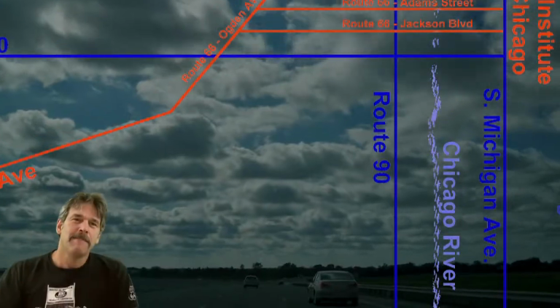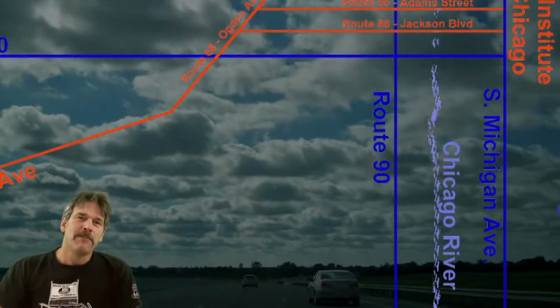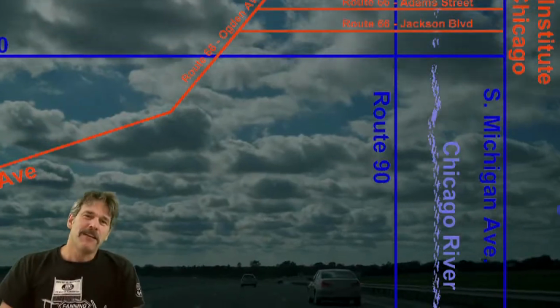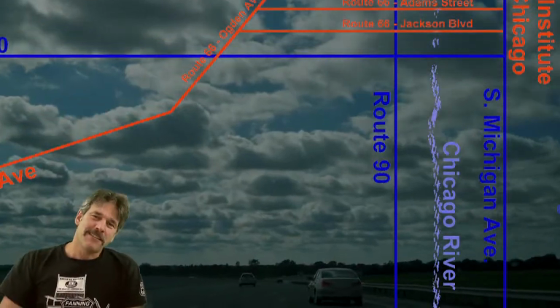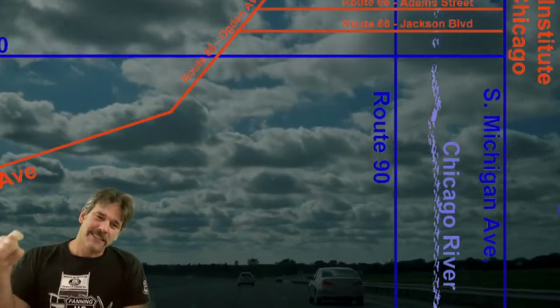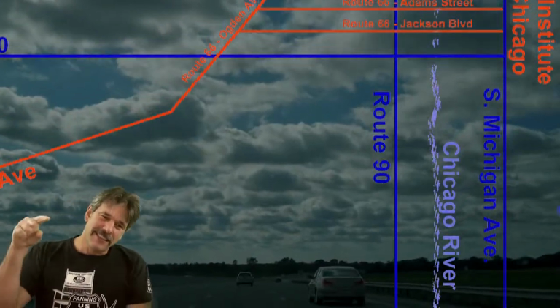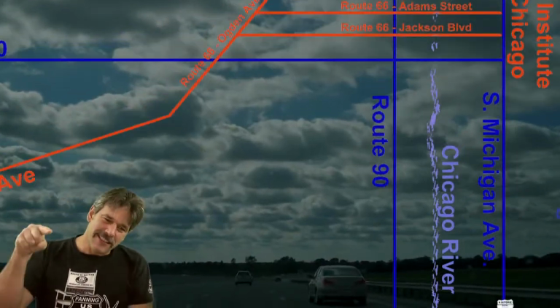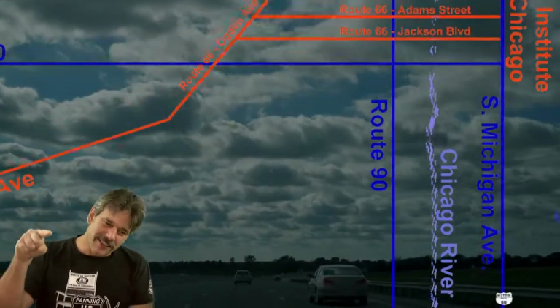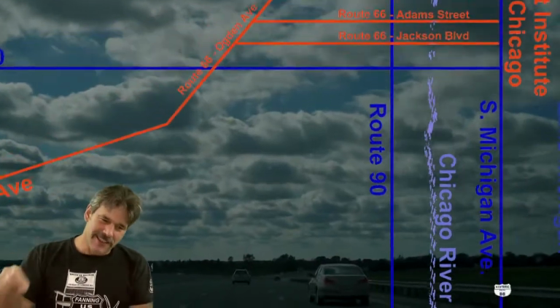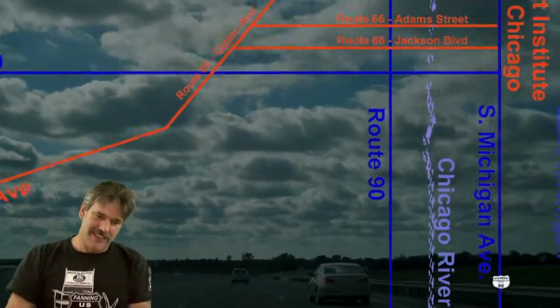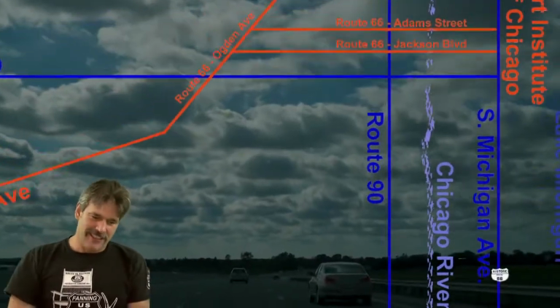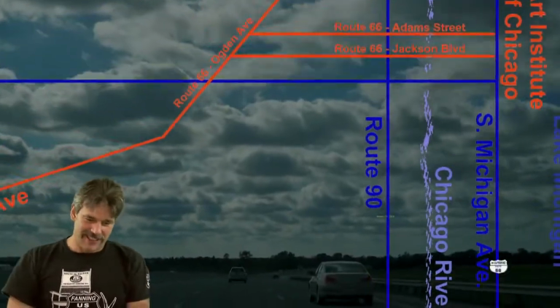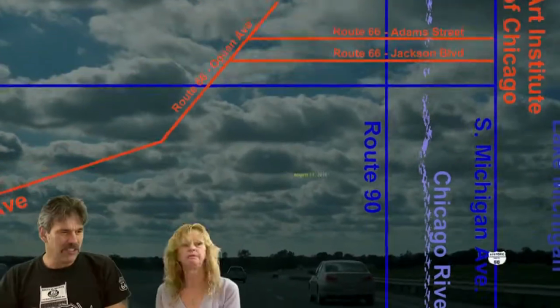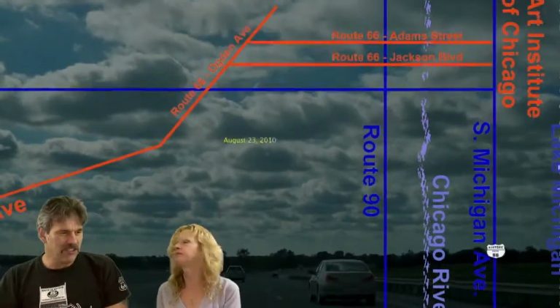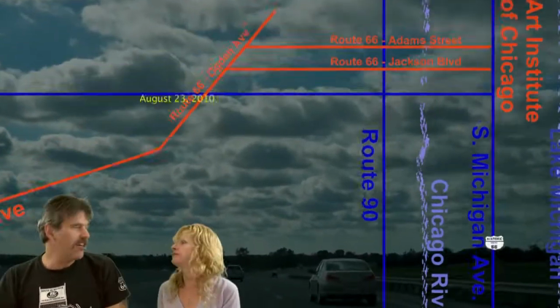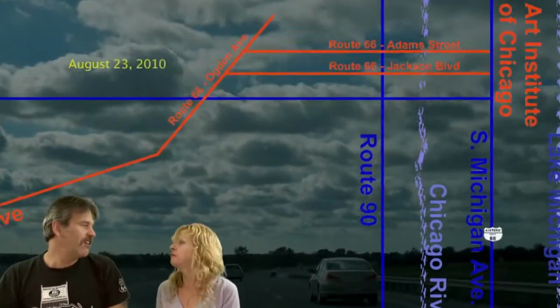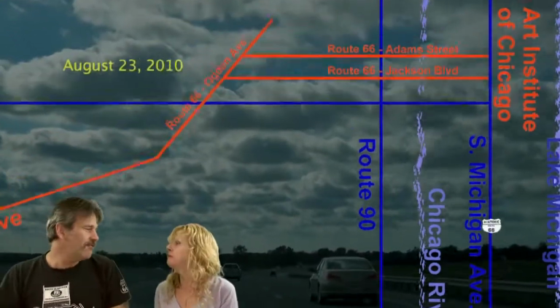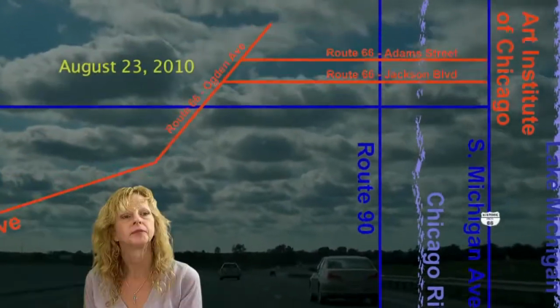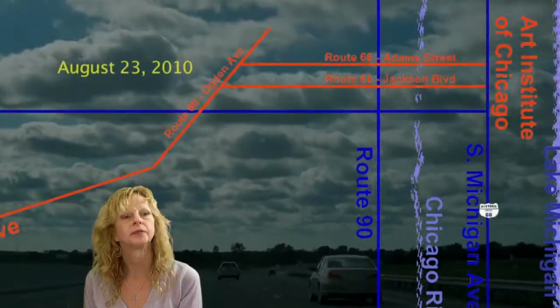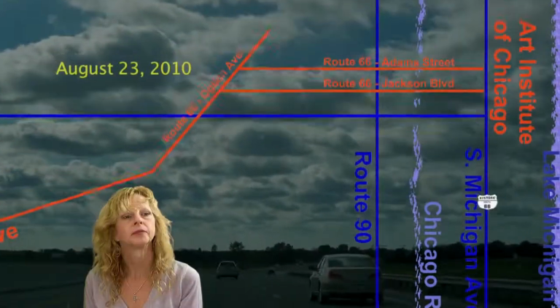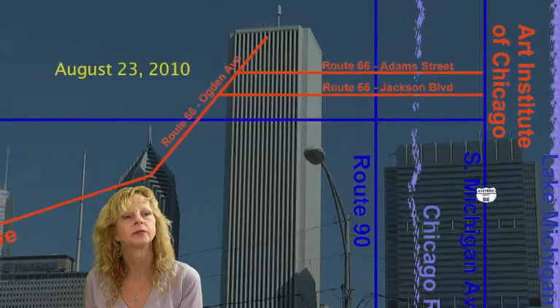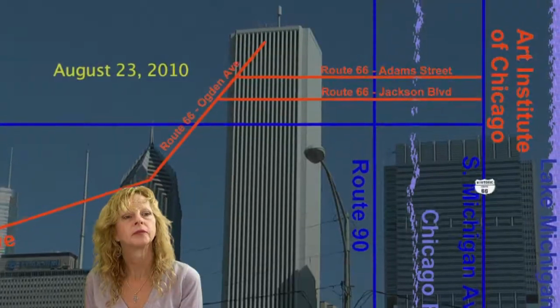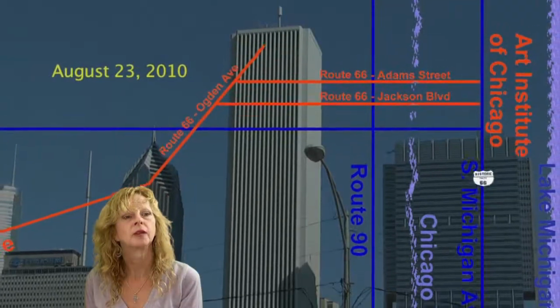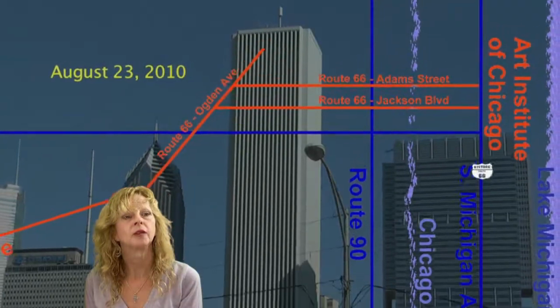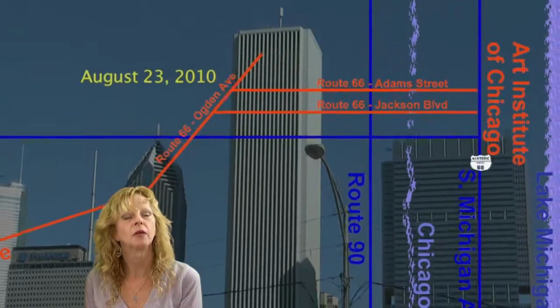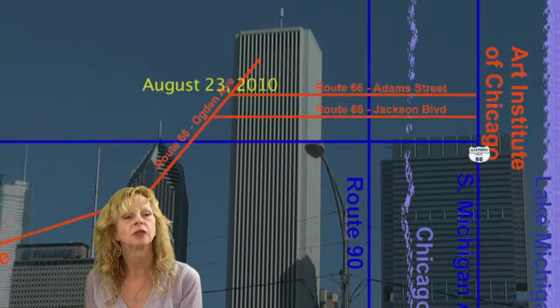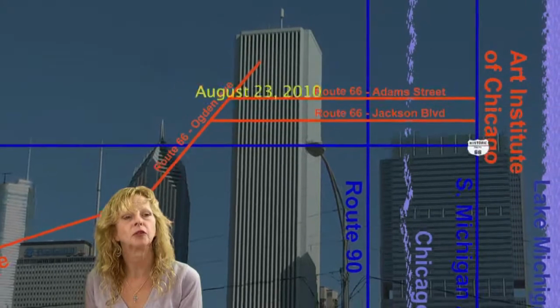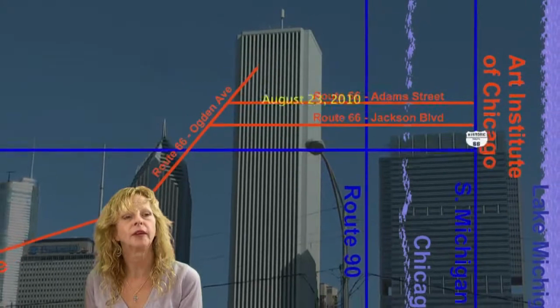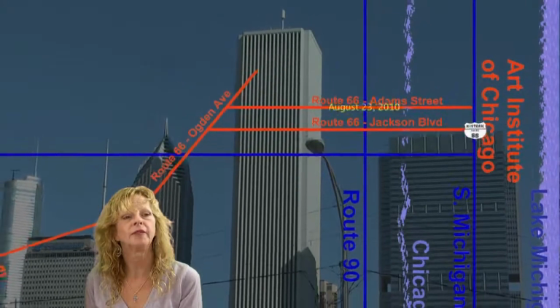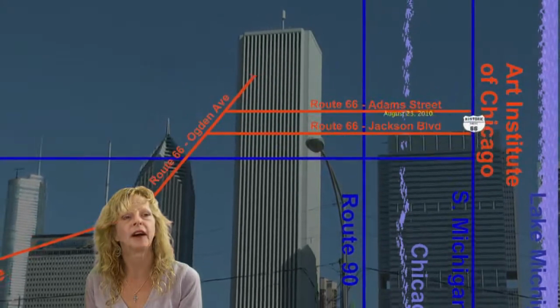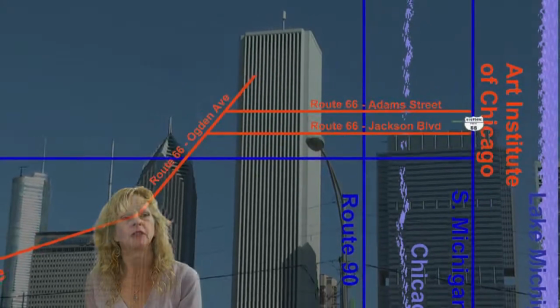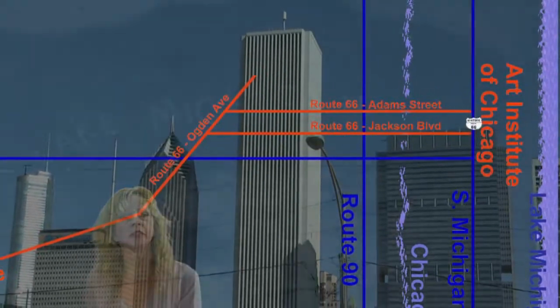We're out on 66, starting in Chicago. It was in the park — yeah, it was great downtown.